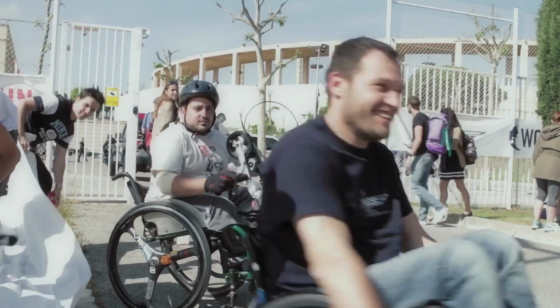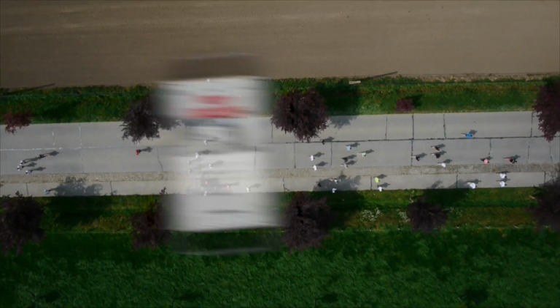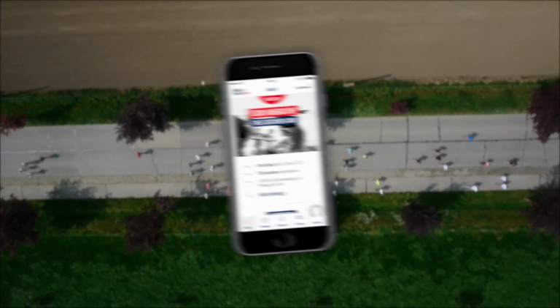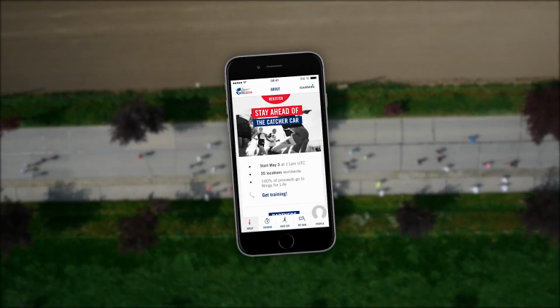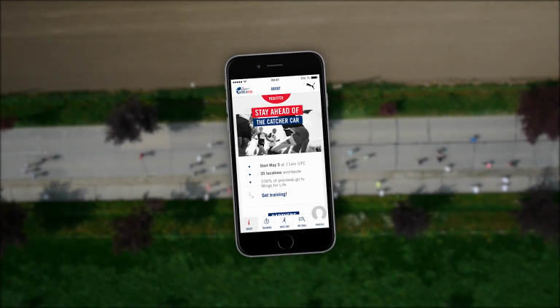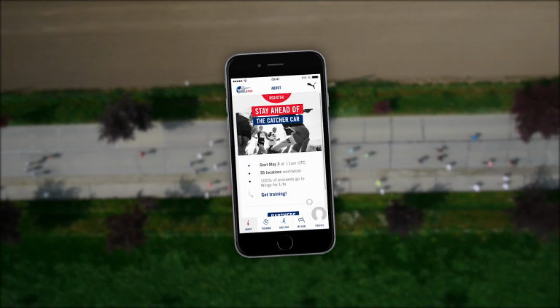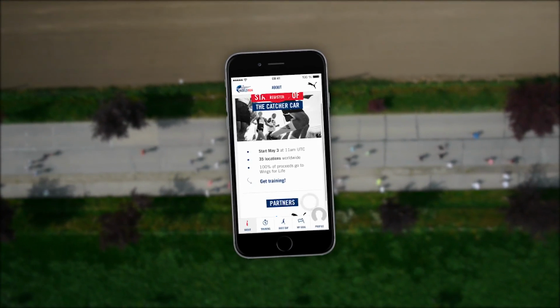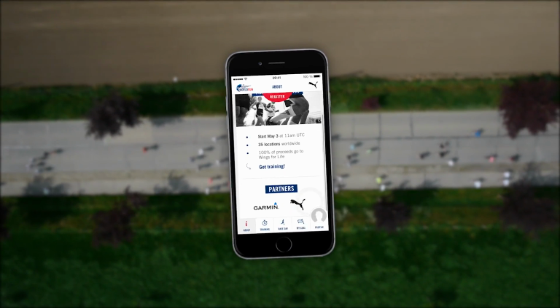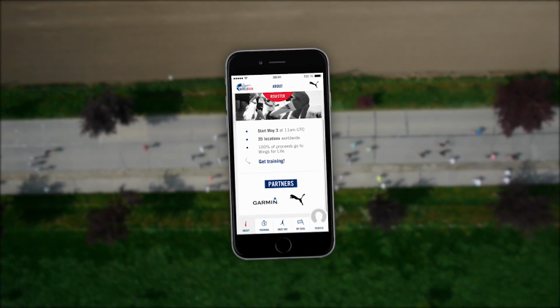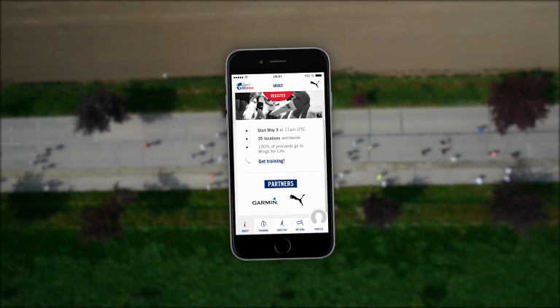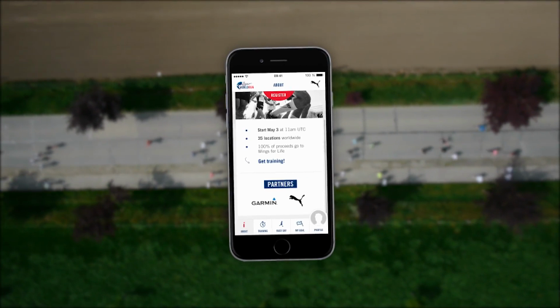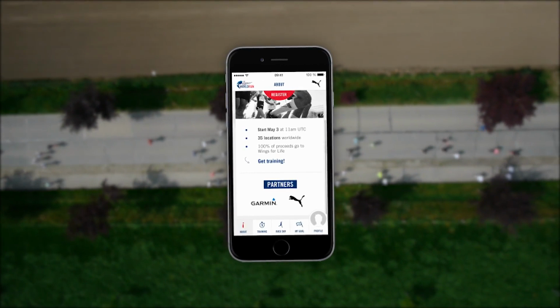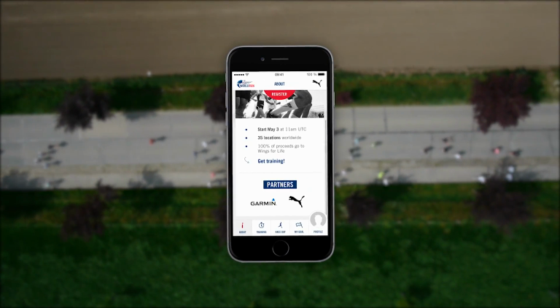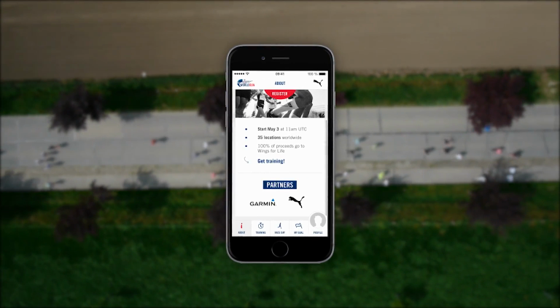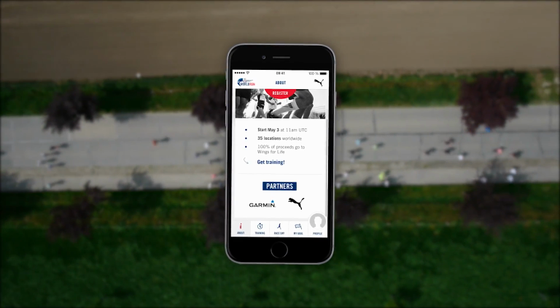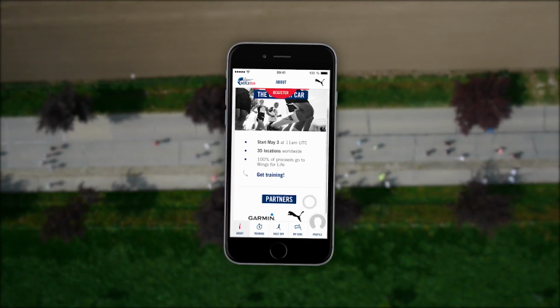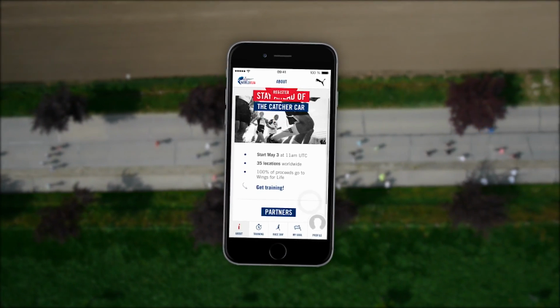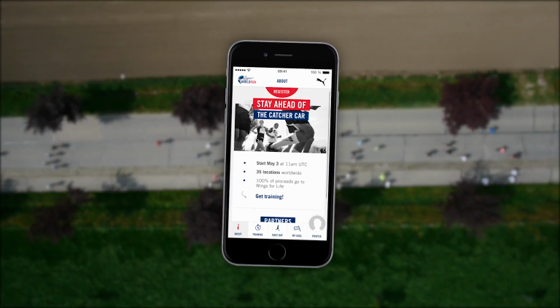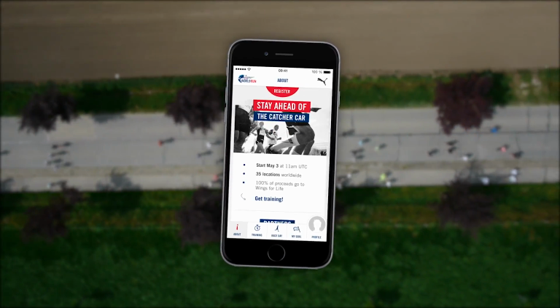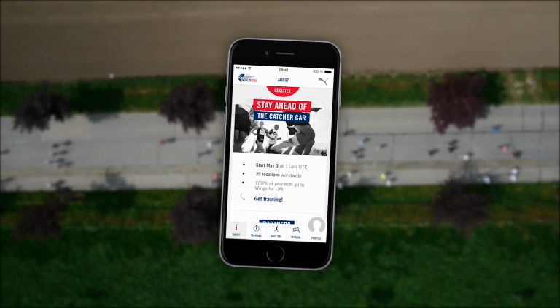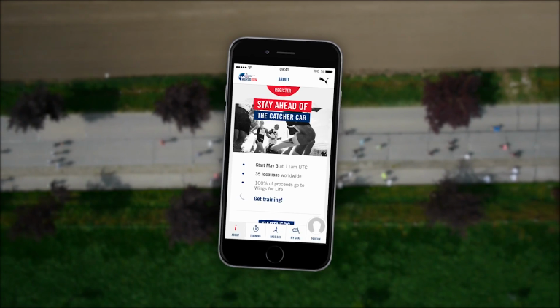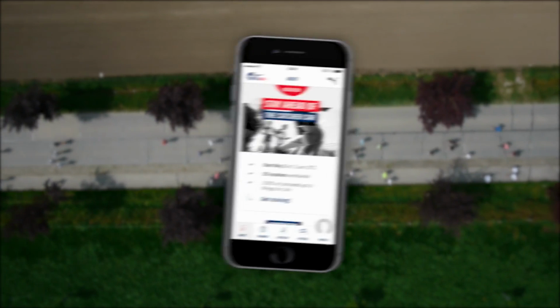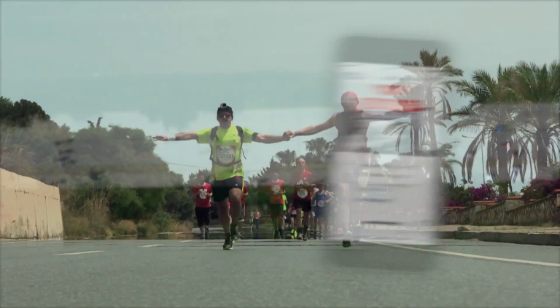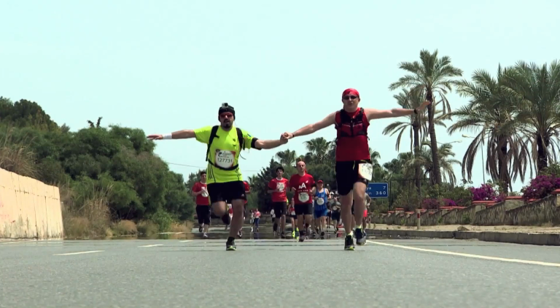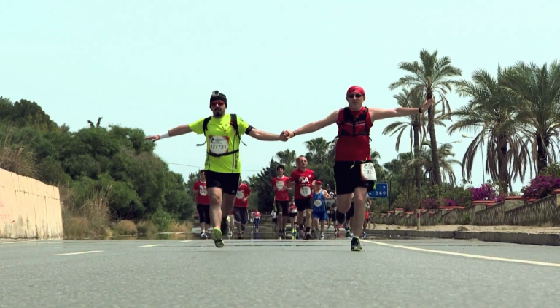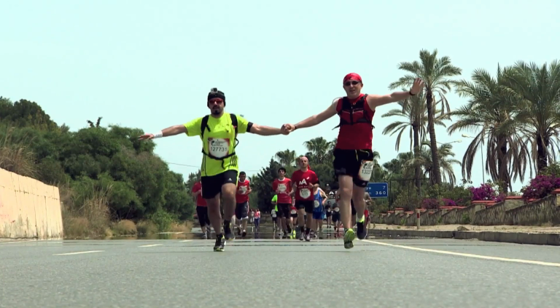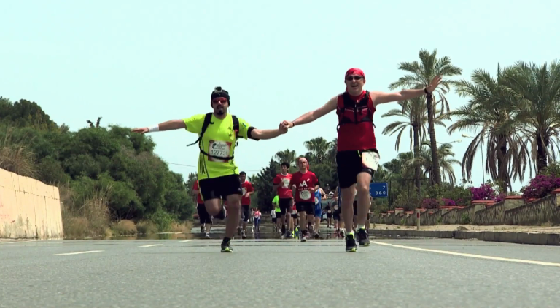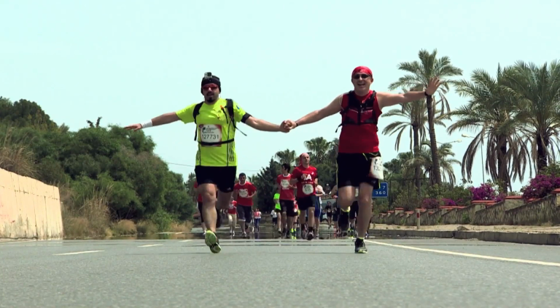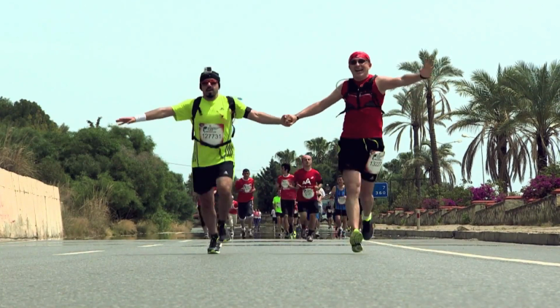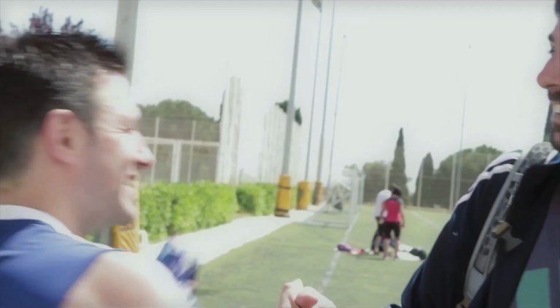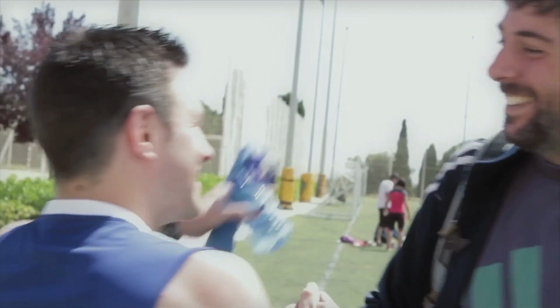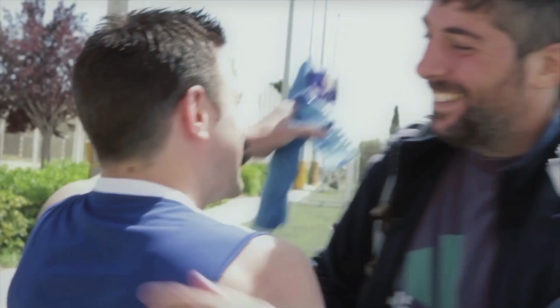The amazing thing — you can help find a cure for spinal cord injury. We're running for those who can't.